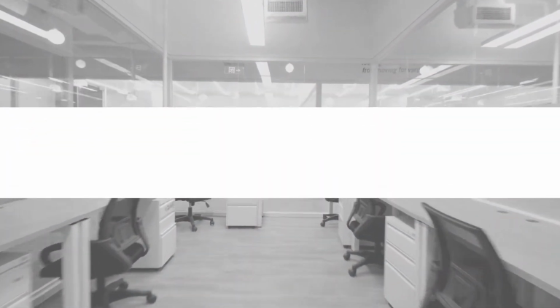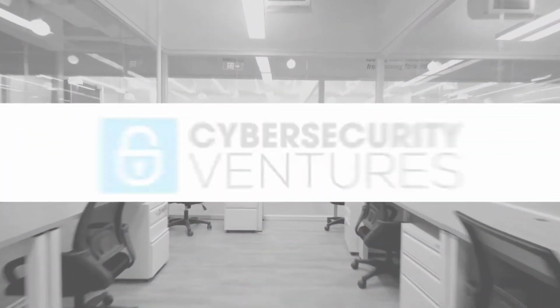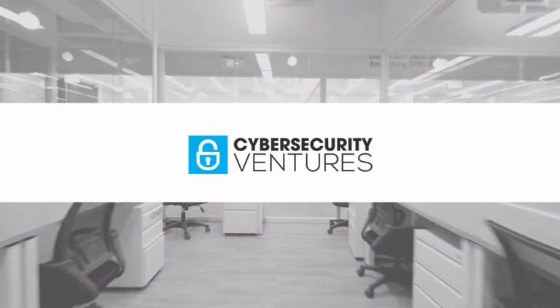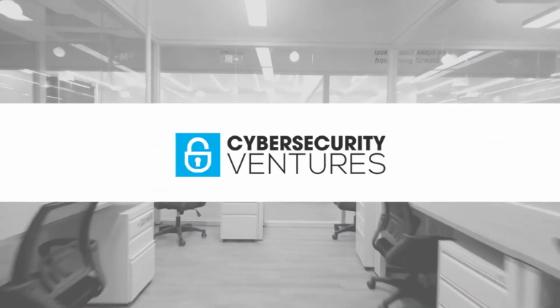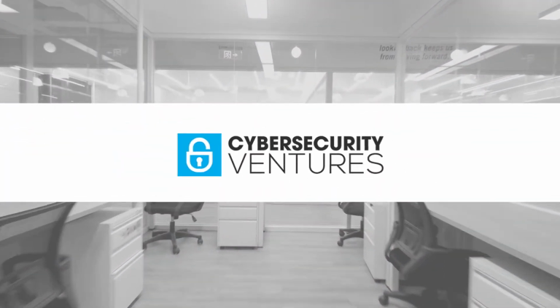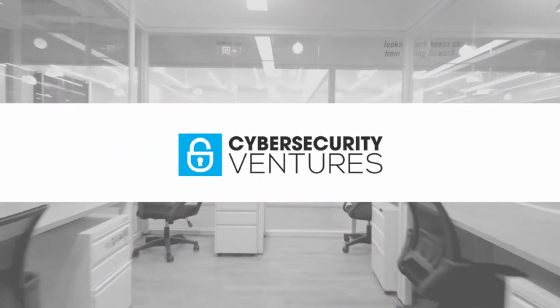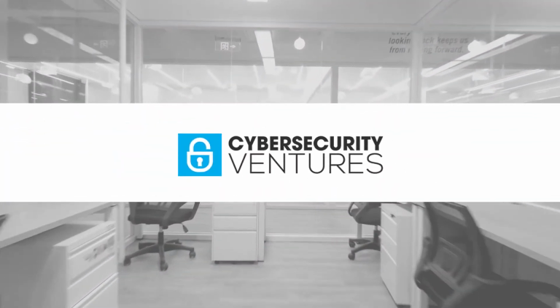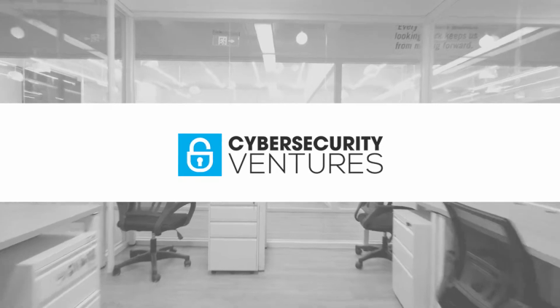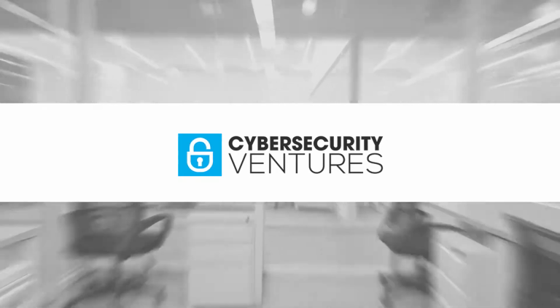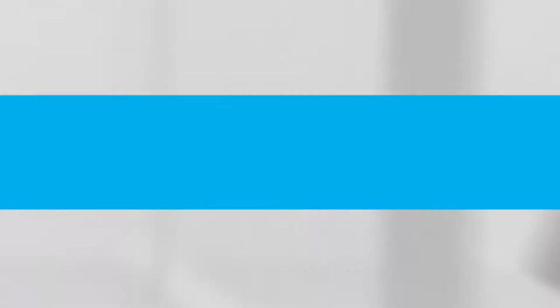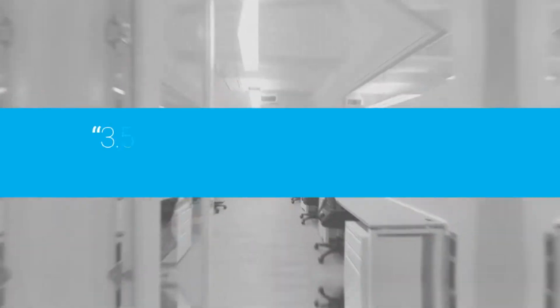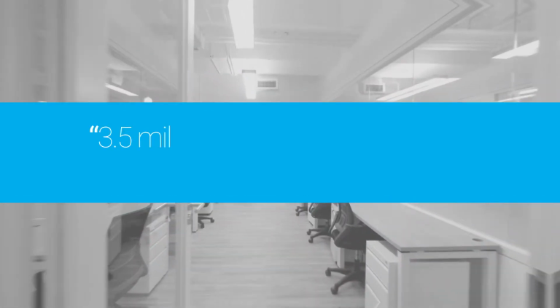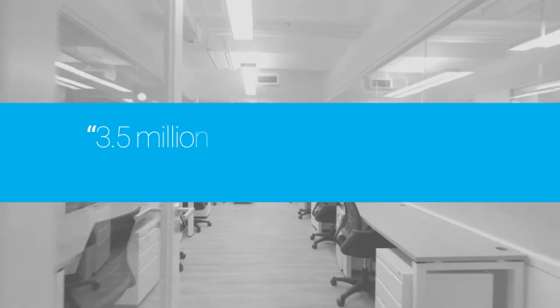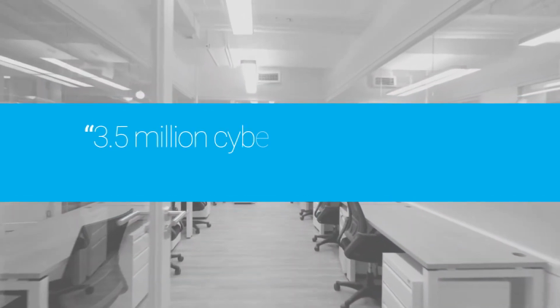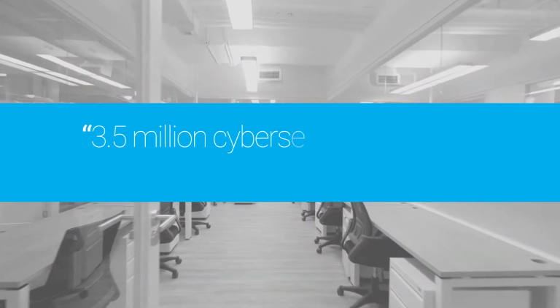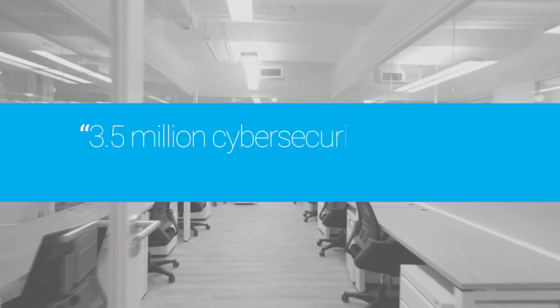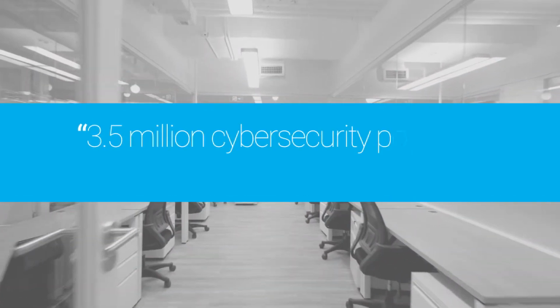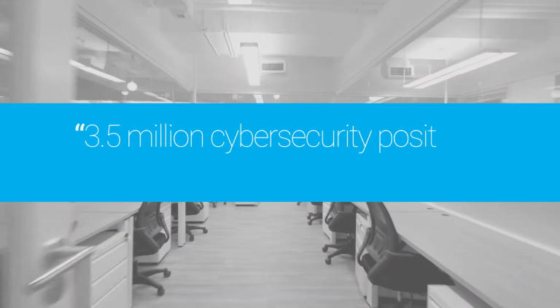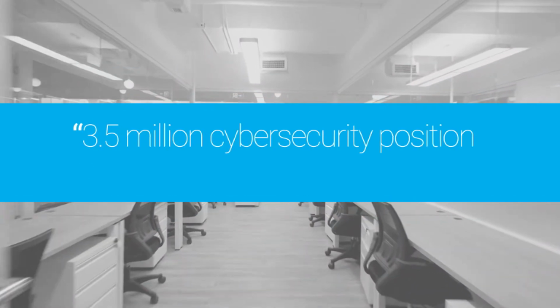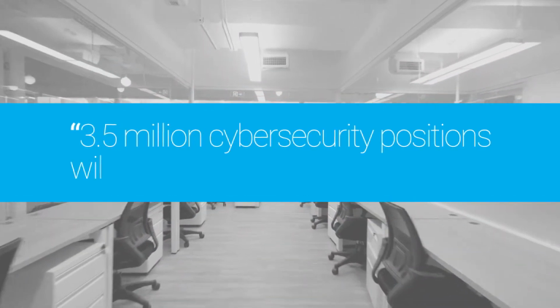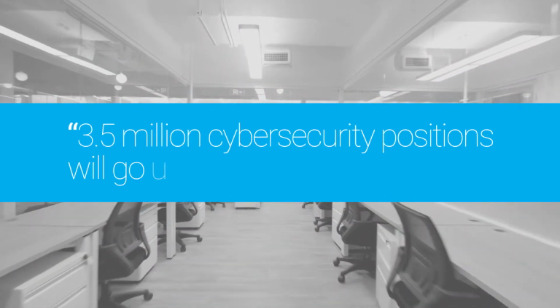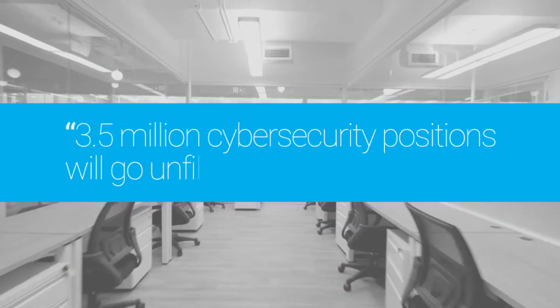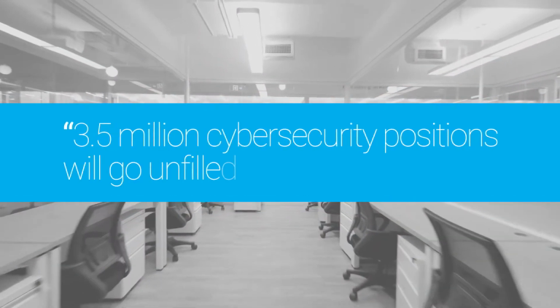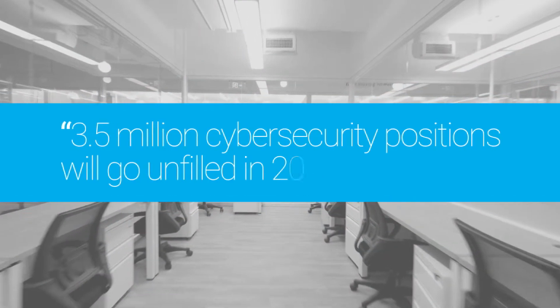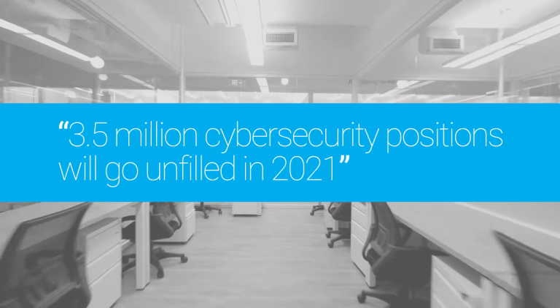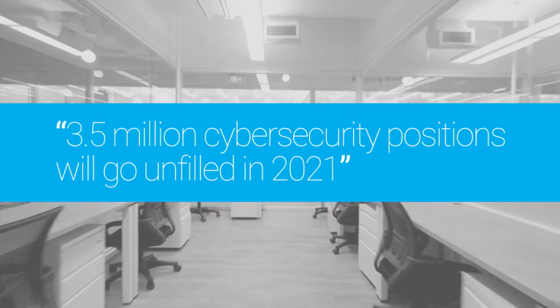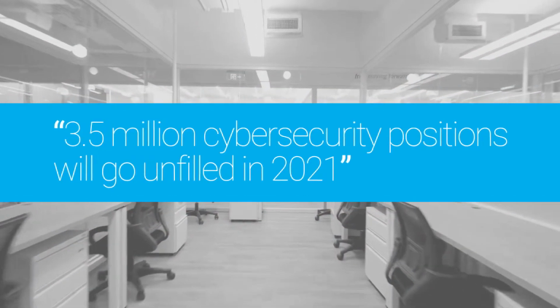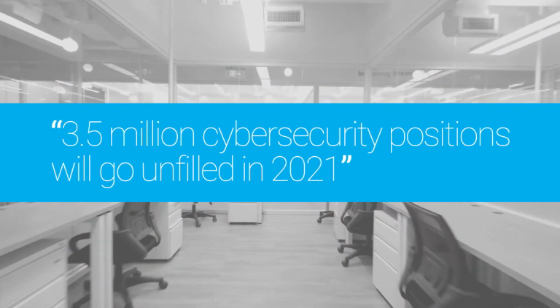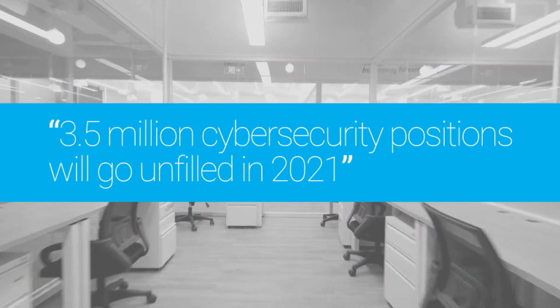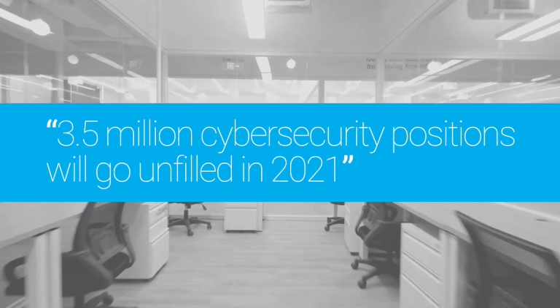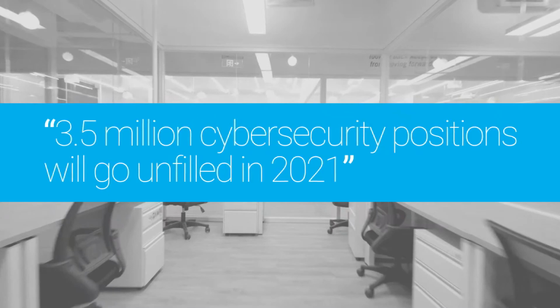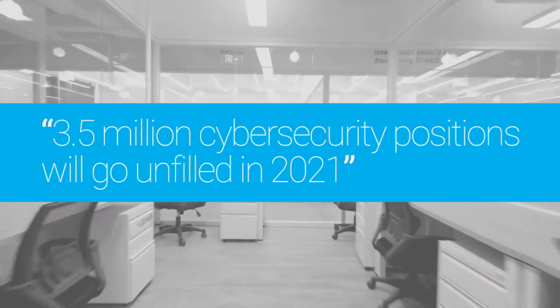According to Cybersecurity Ventures, 3.5 million cybersecurity positions will go unfilled in 2021.